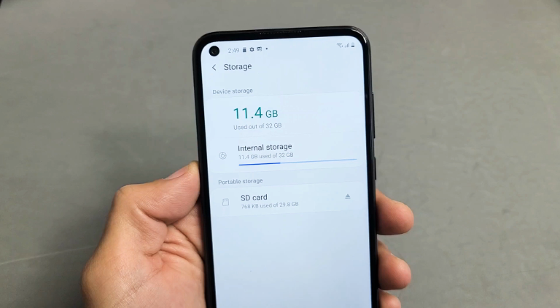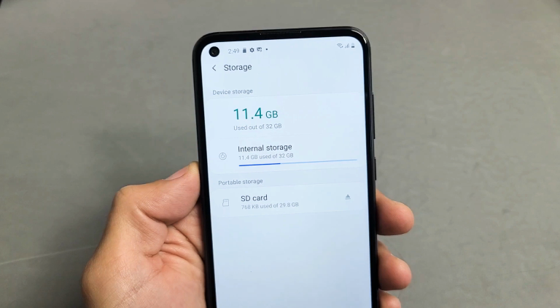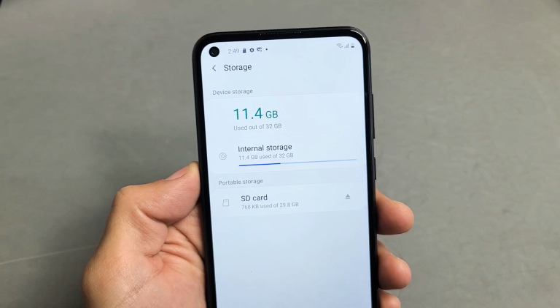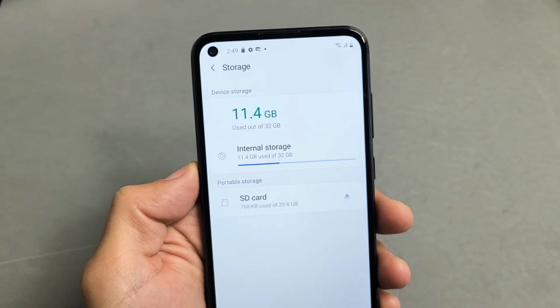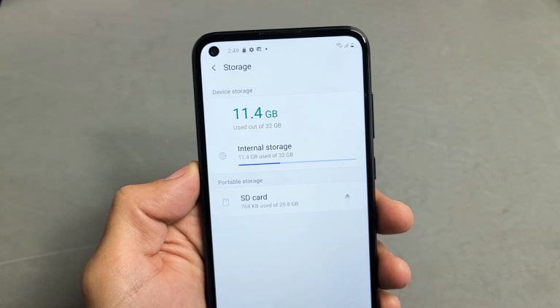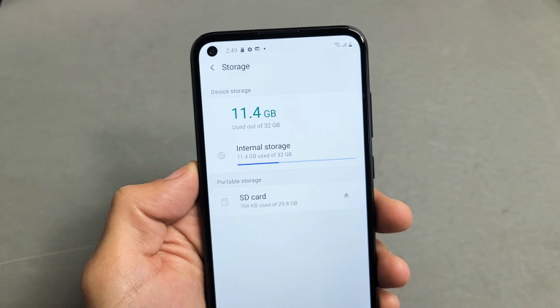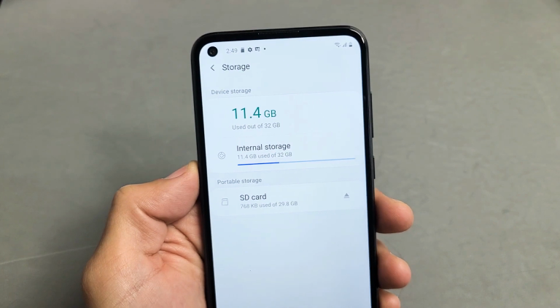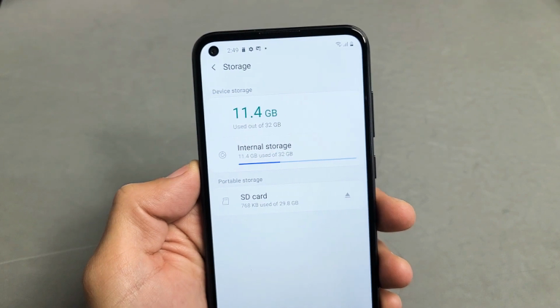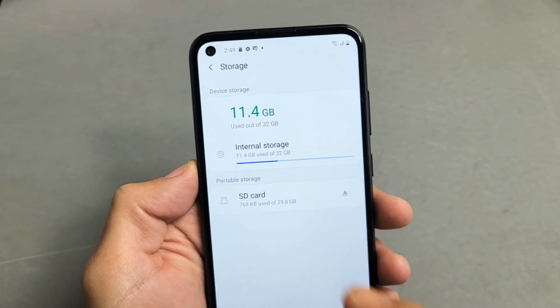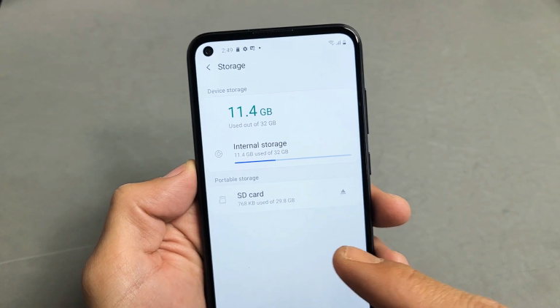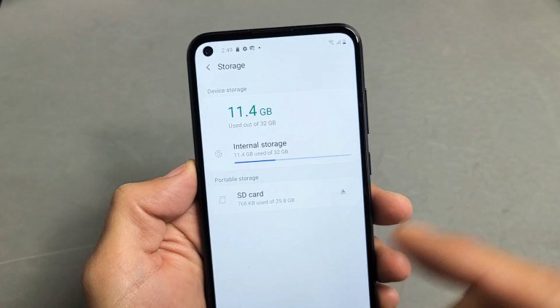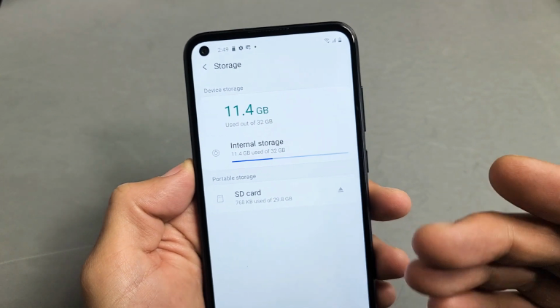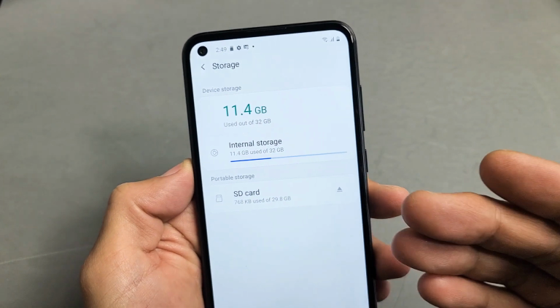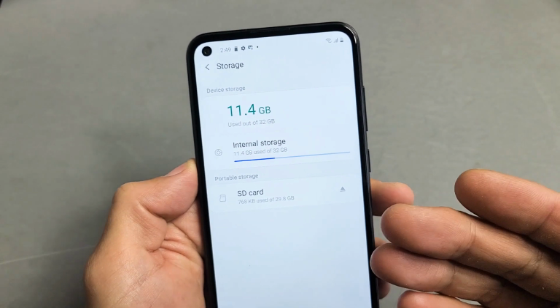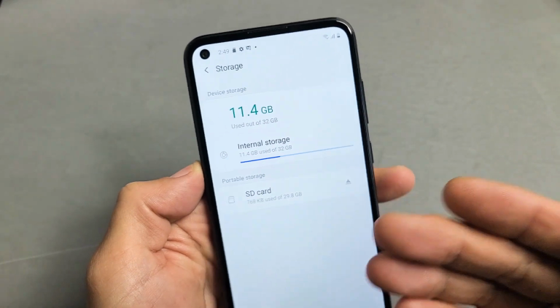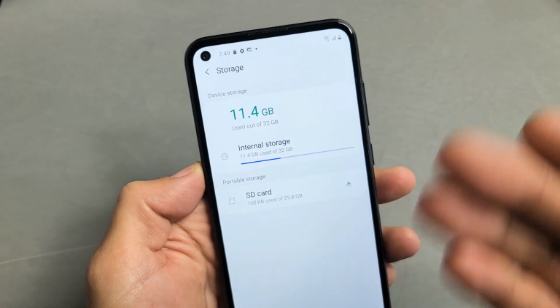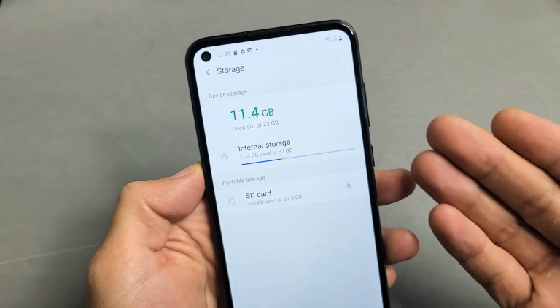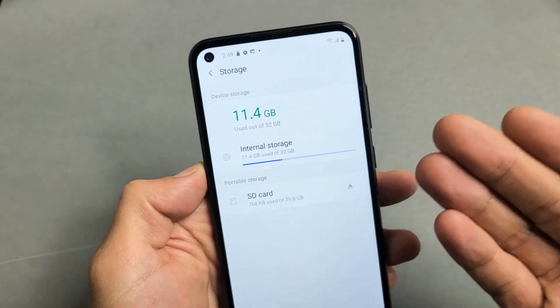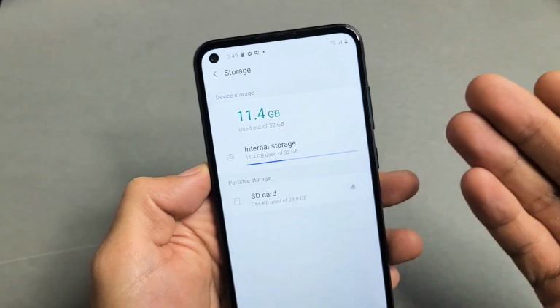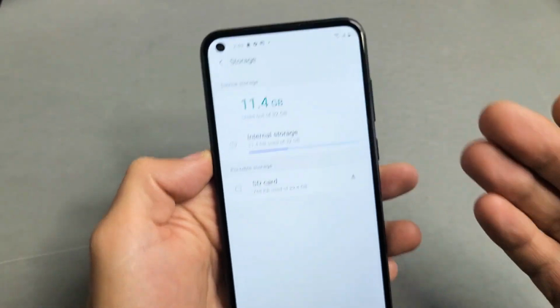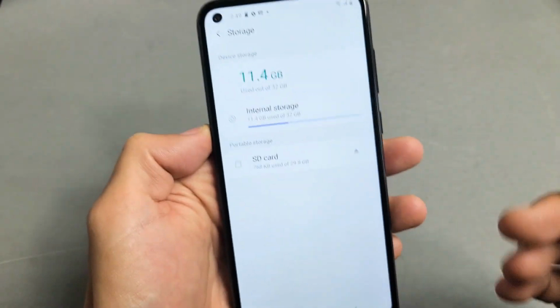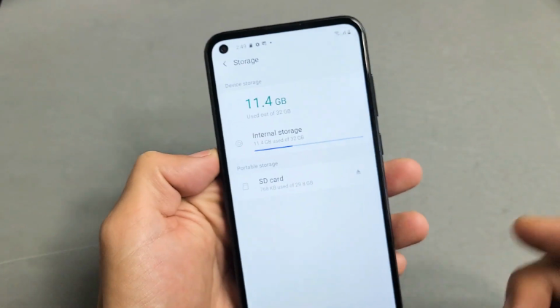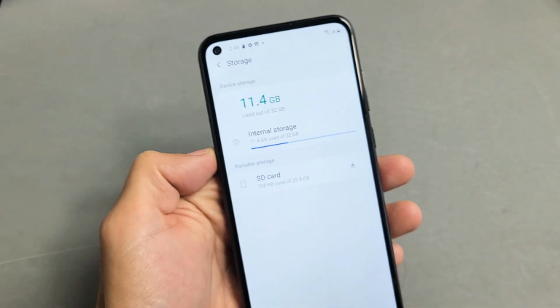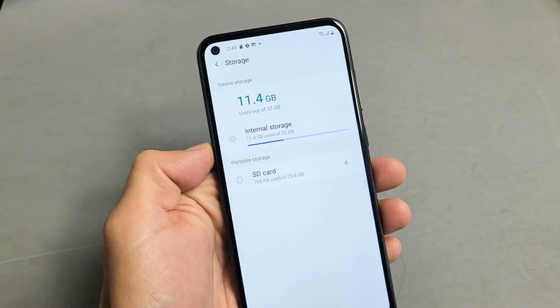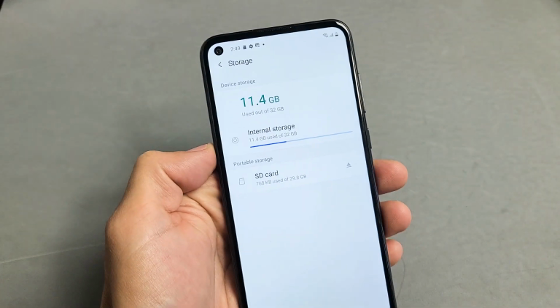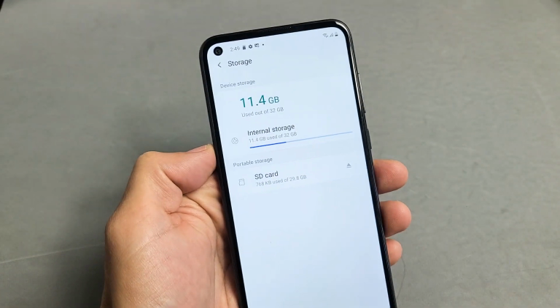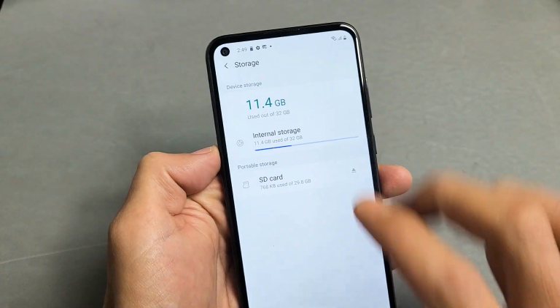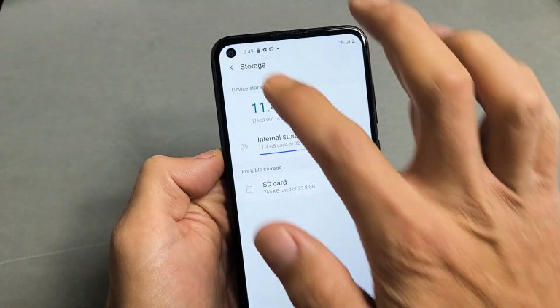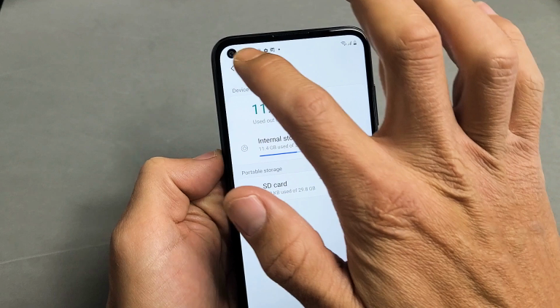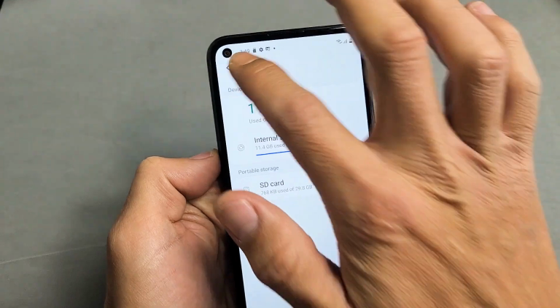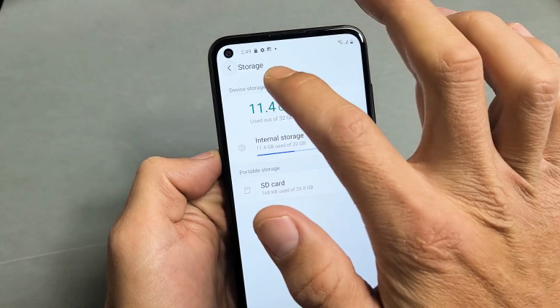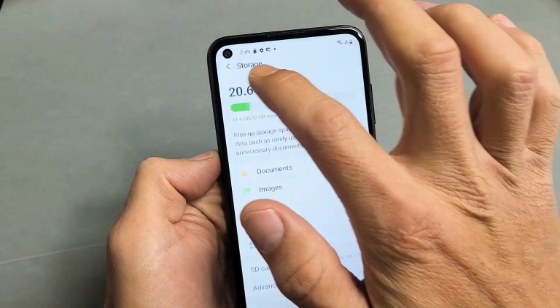I have a Samsung Galaxy A11 here. I'm going to show you how to format the SD card. So very, very simple here.